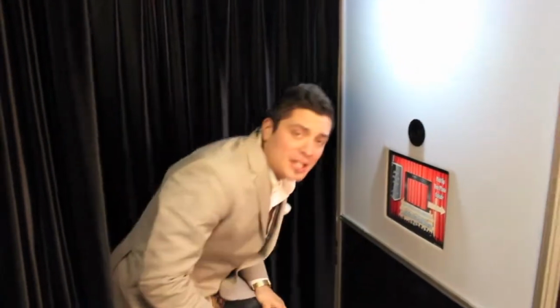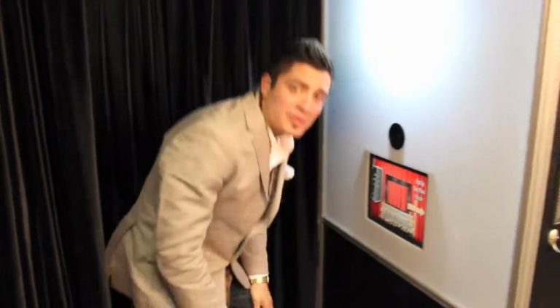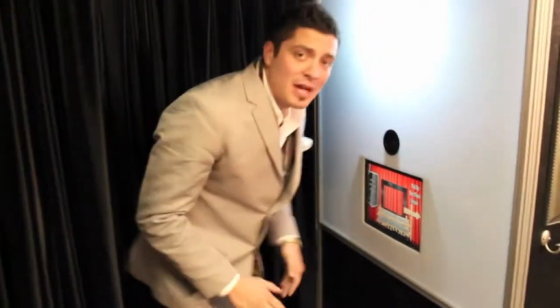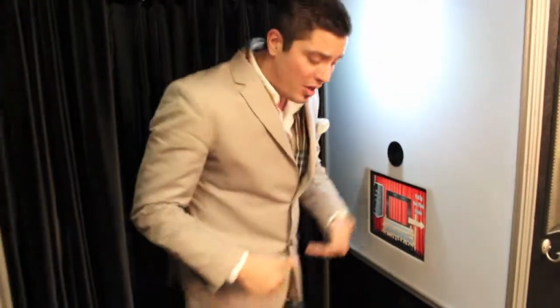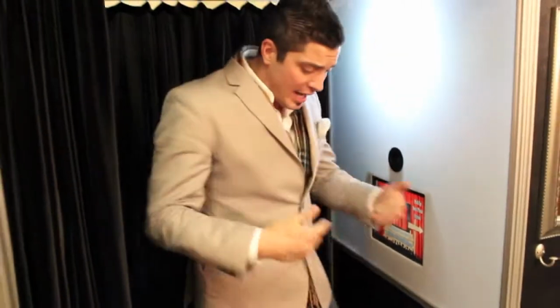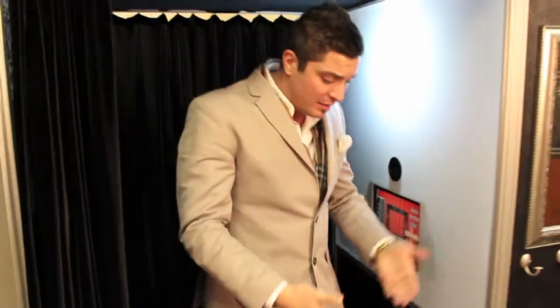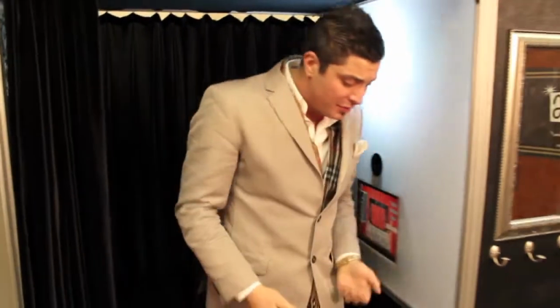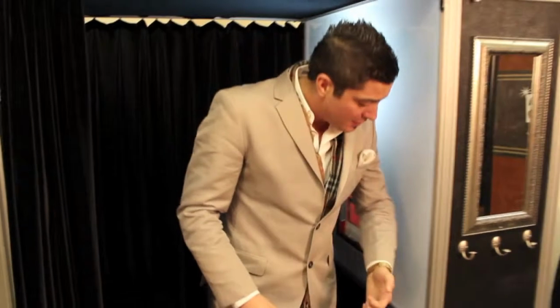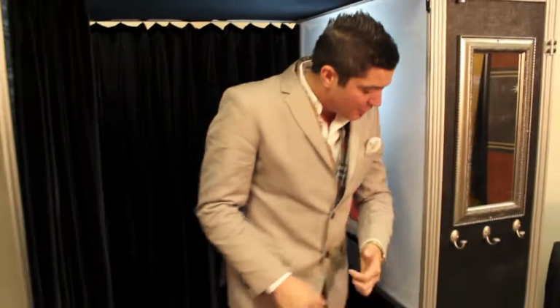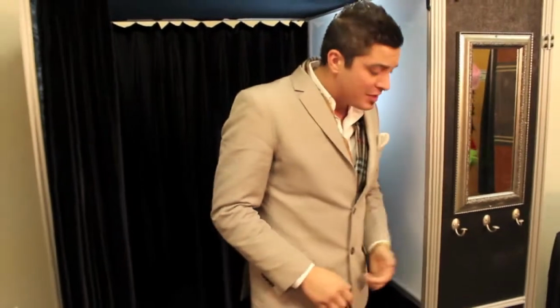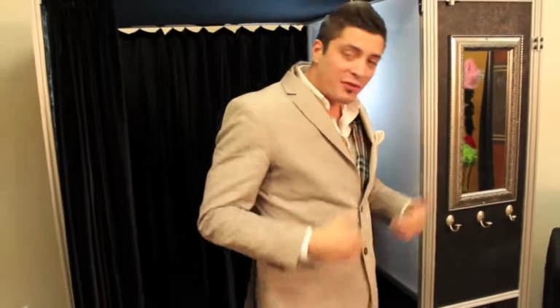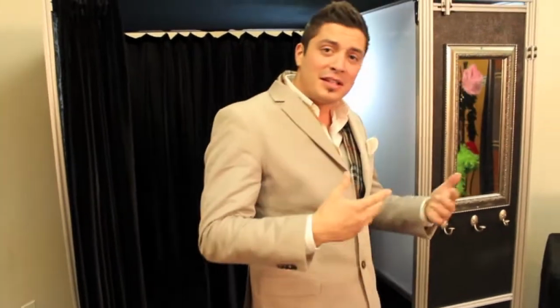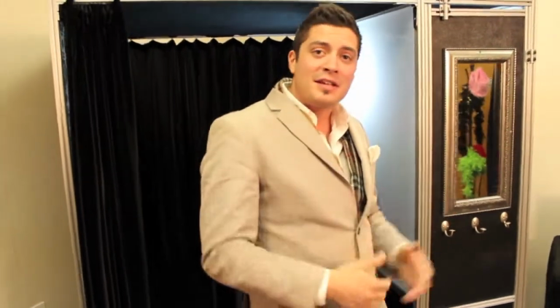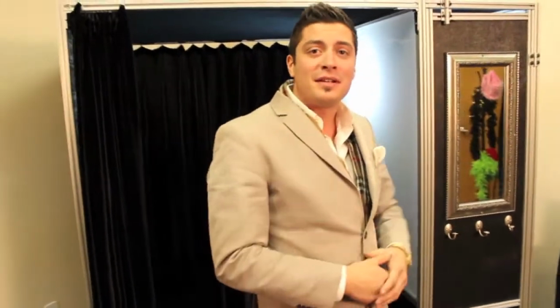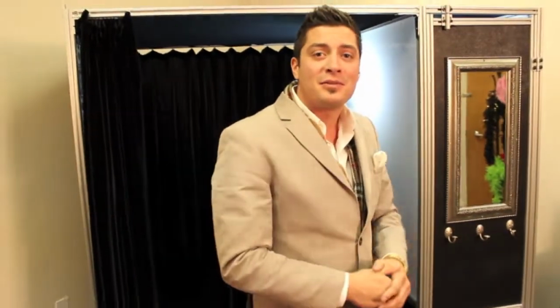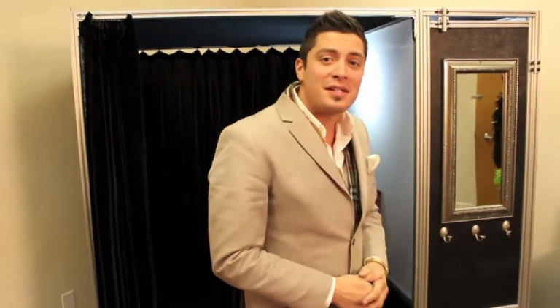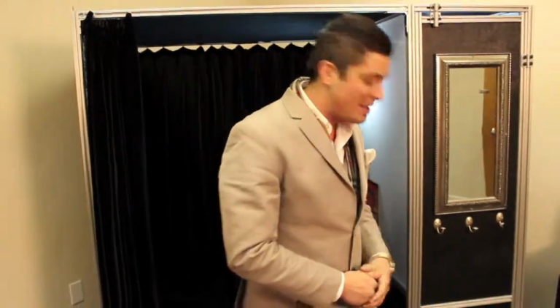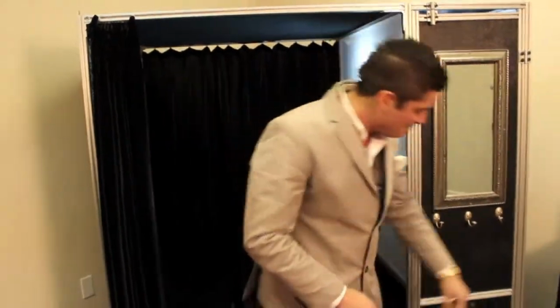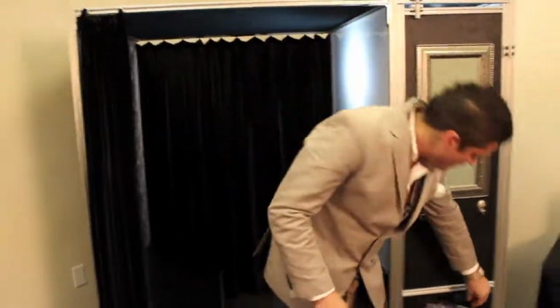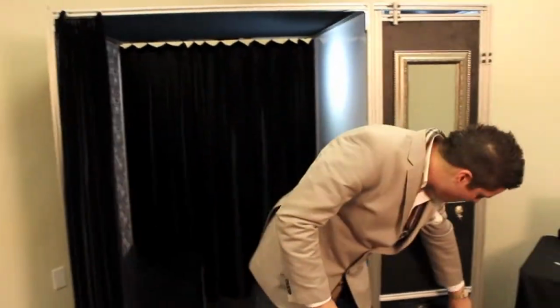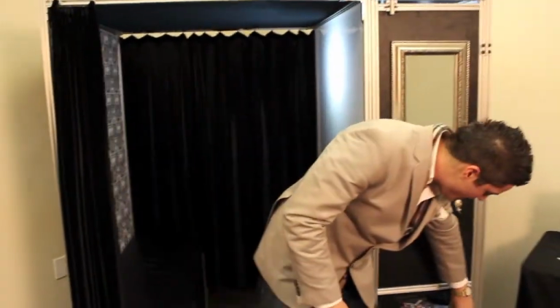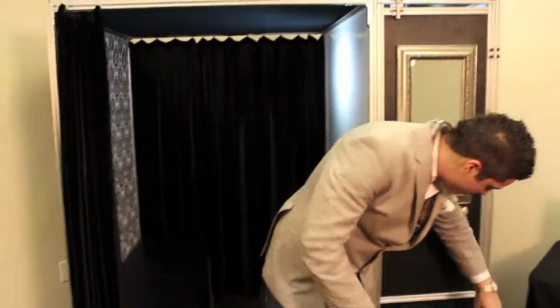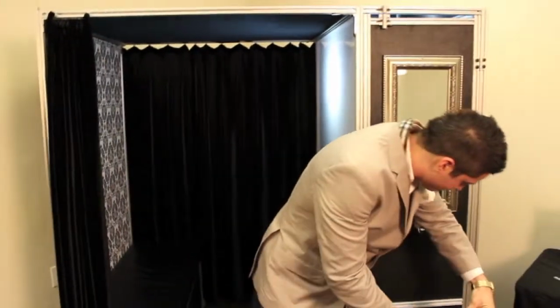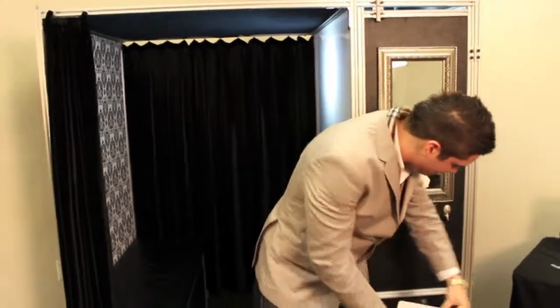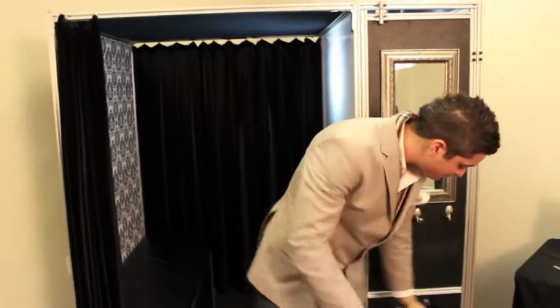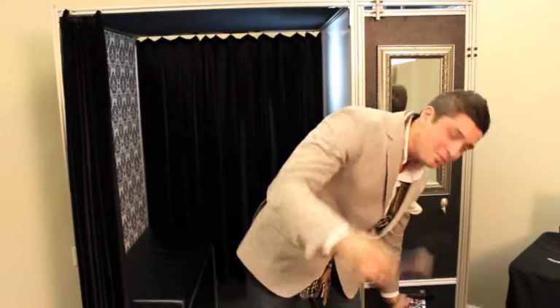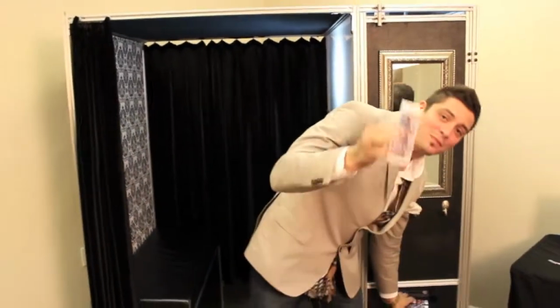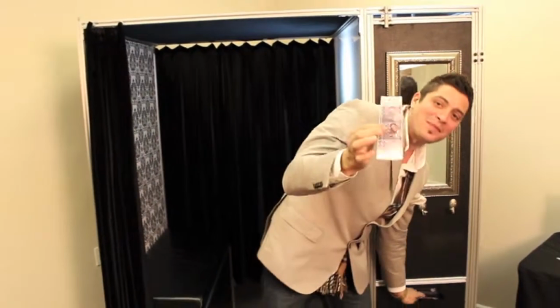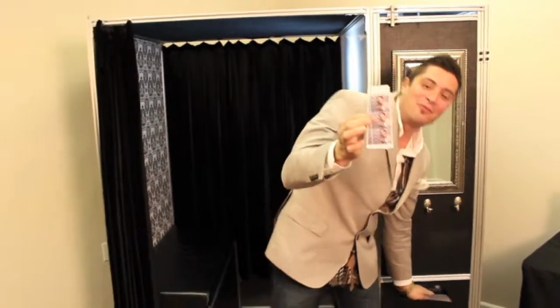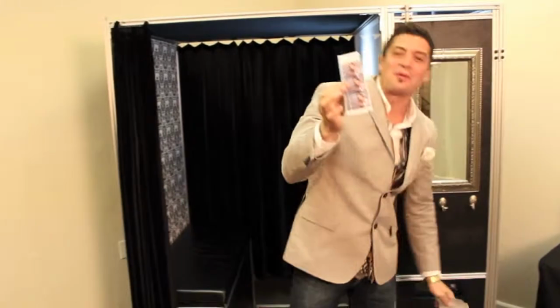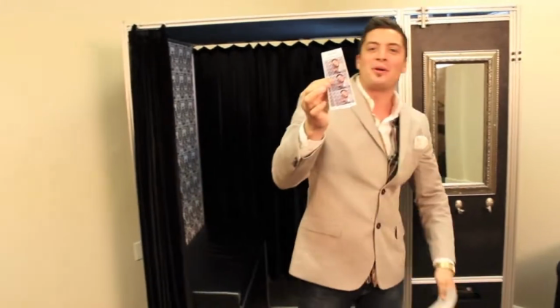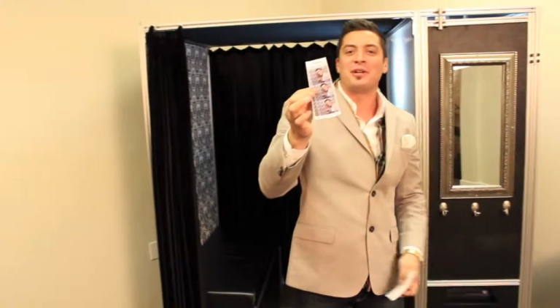It takes about 20 seconds. Your guests will step on out of the booth — there's always a friendly attendant there to assist them. Here I am with the three pose strip.